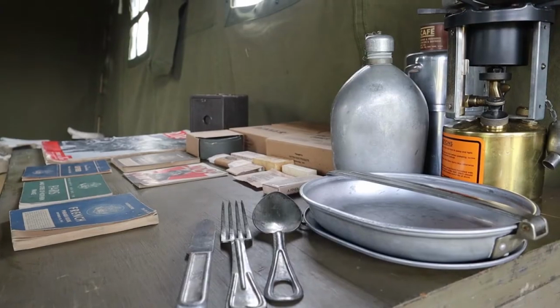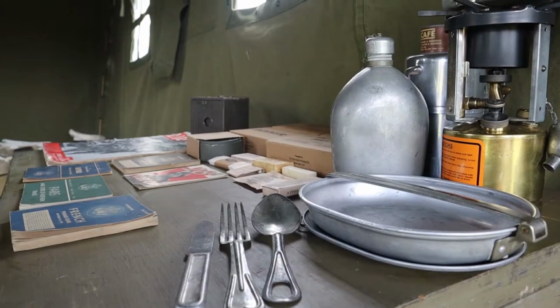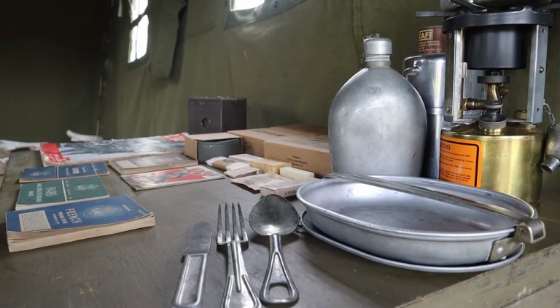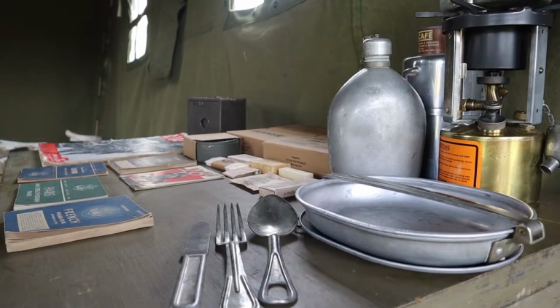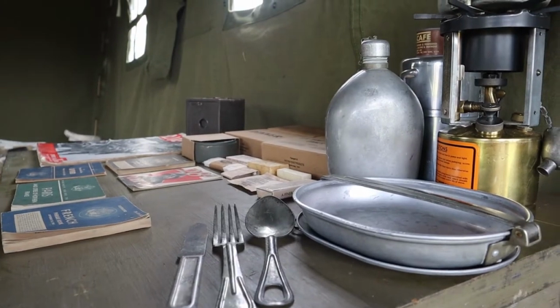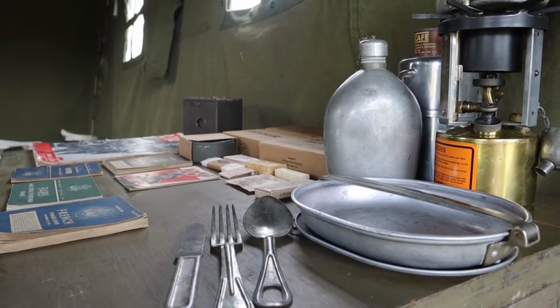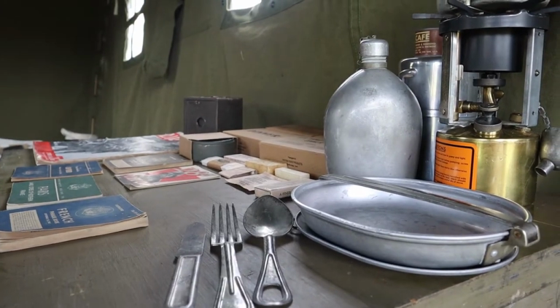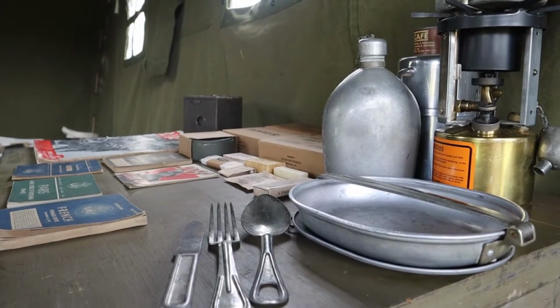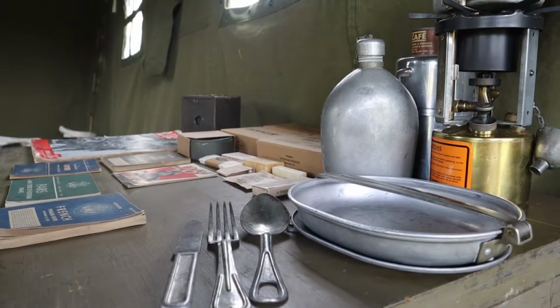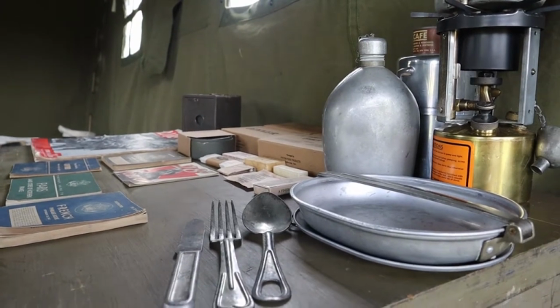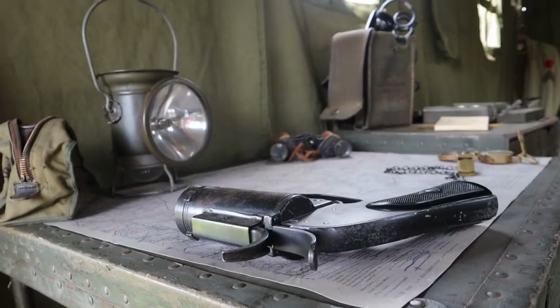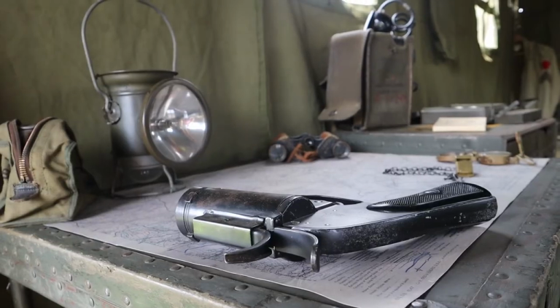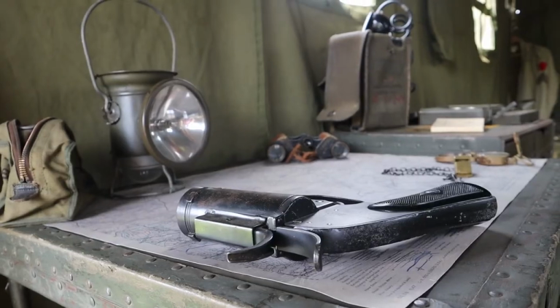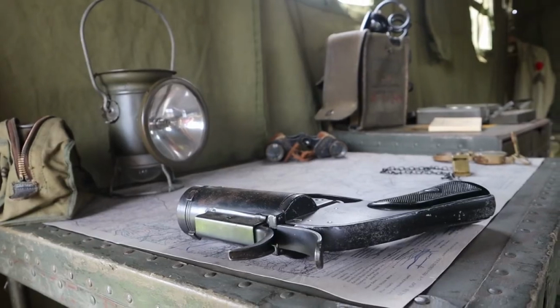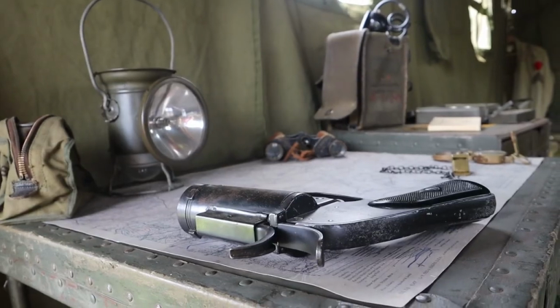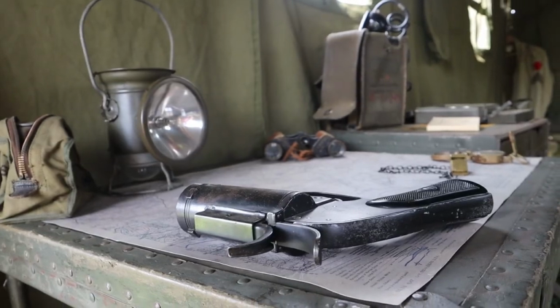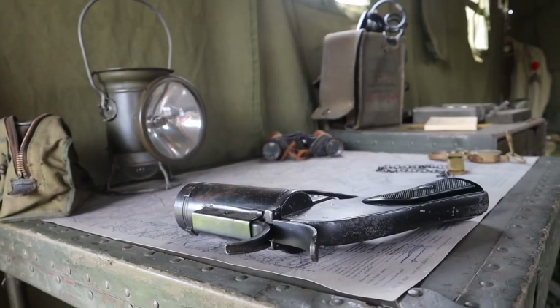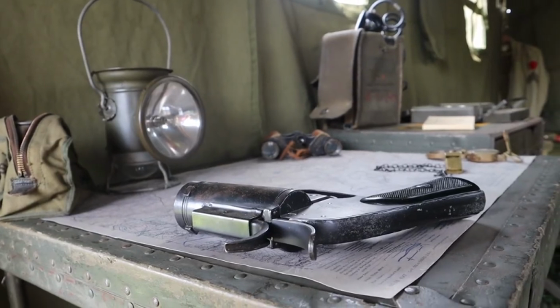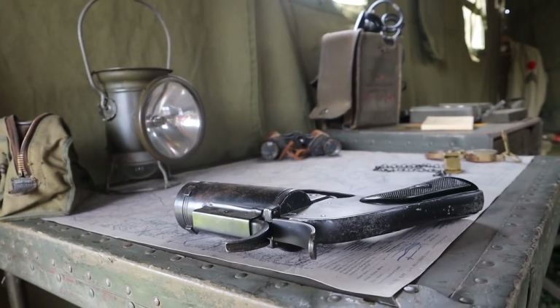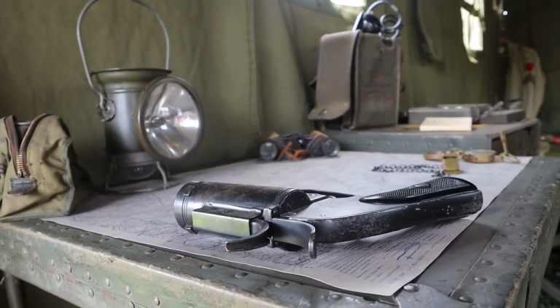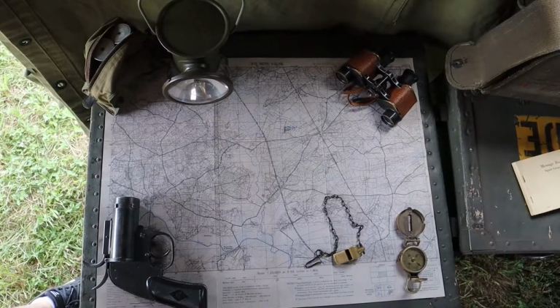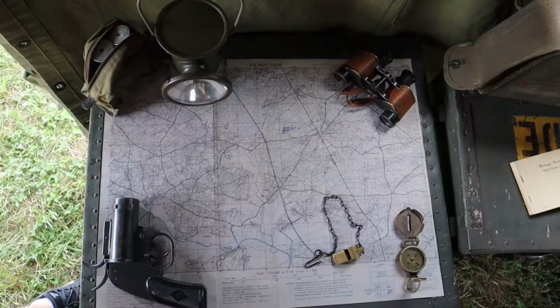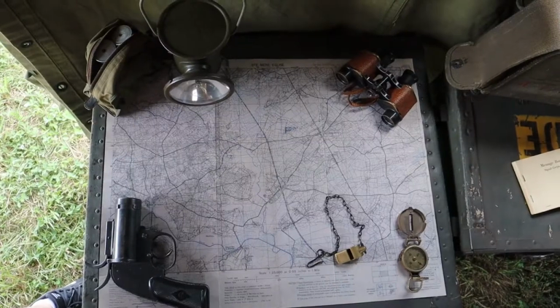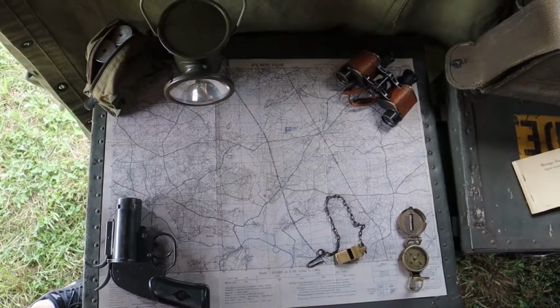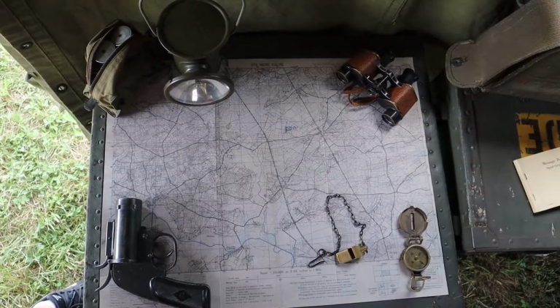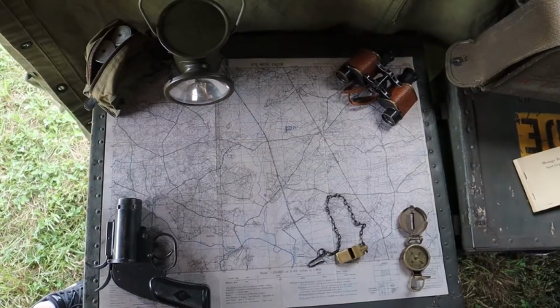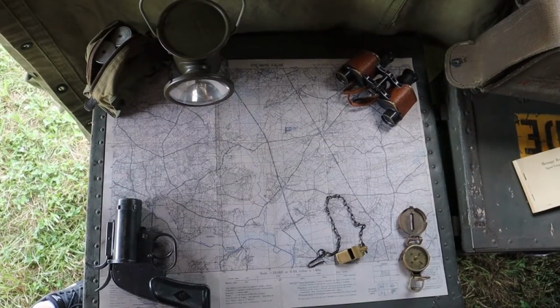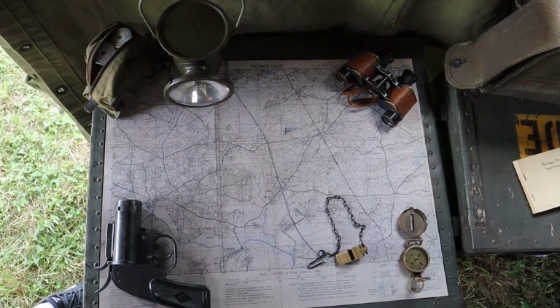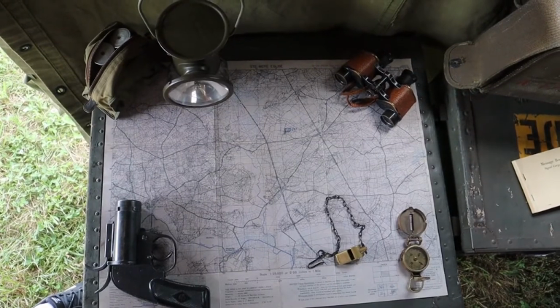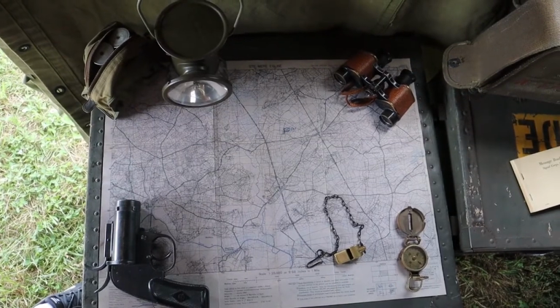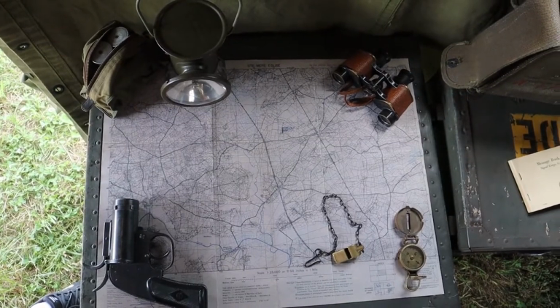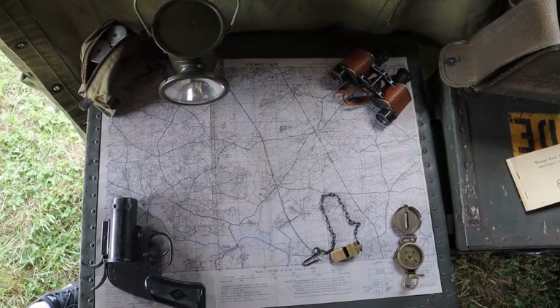I have items from World War I as well as World War II, because the National Guard would have items from the past wars.